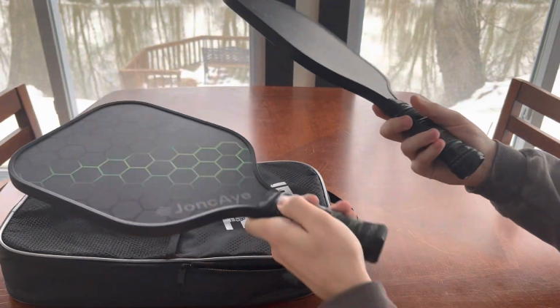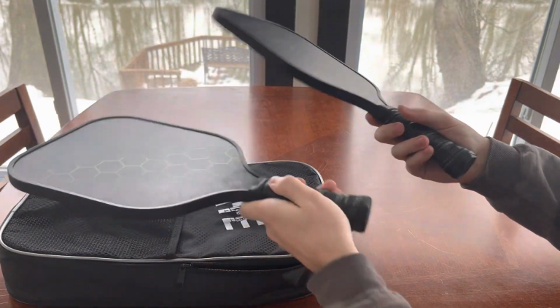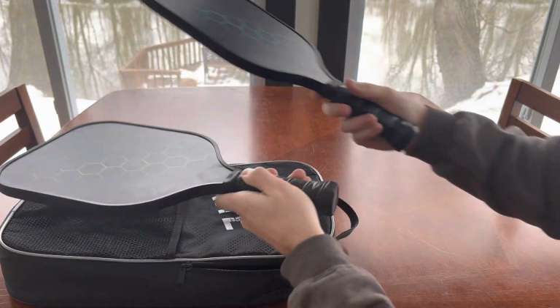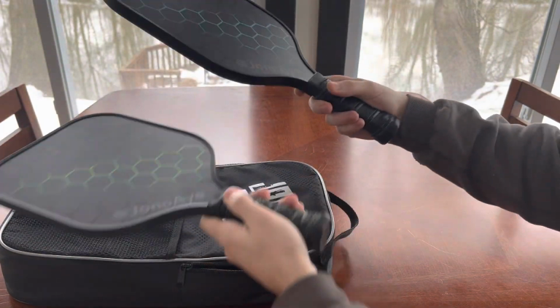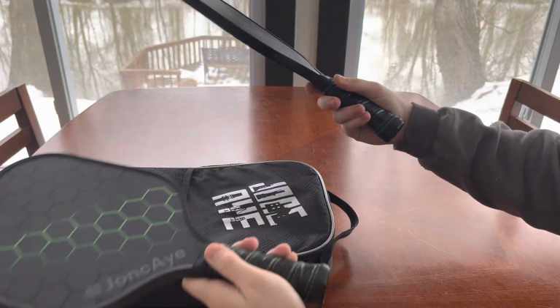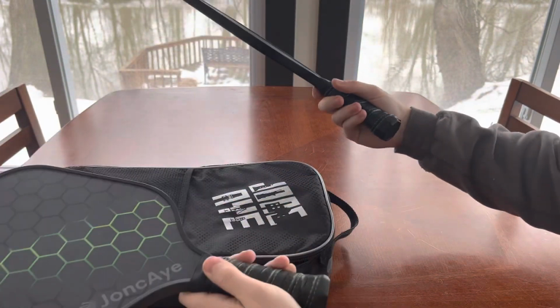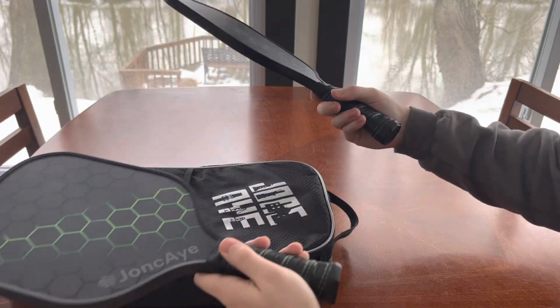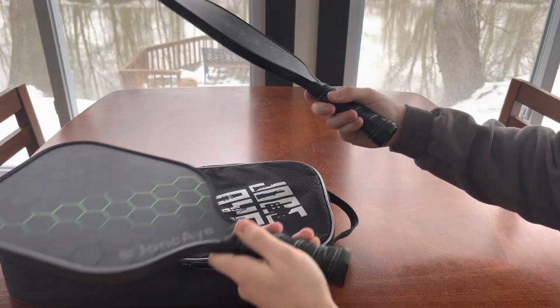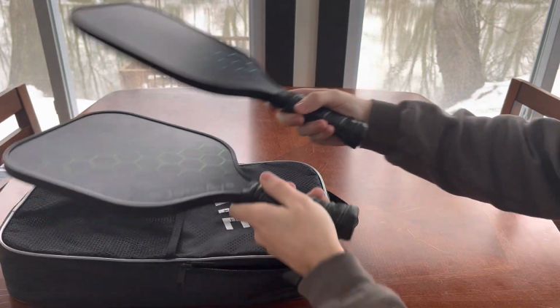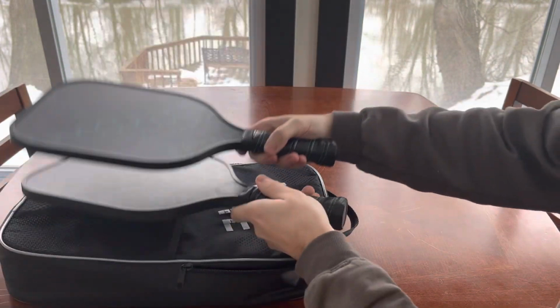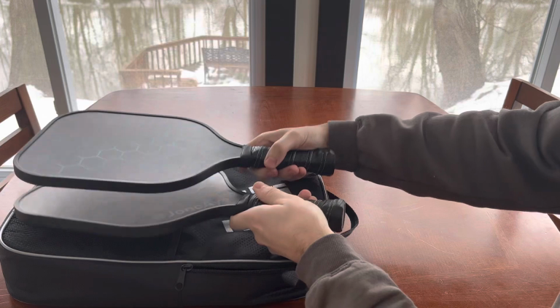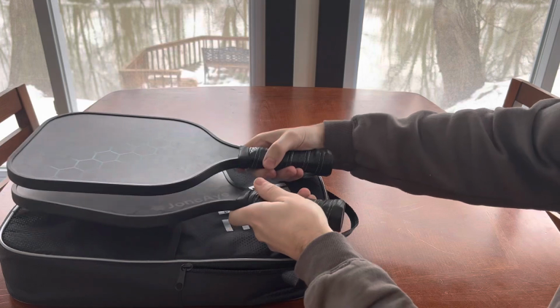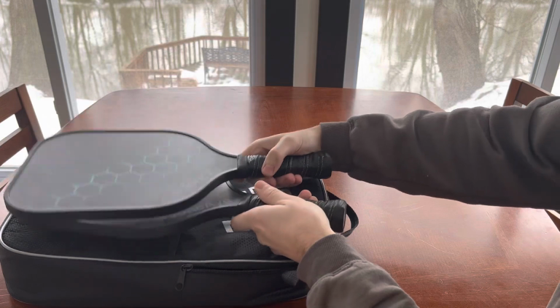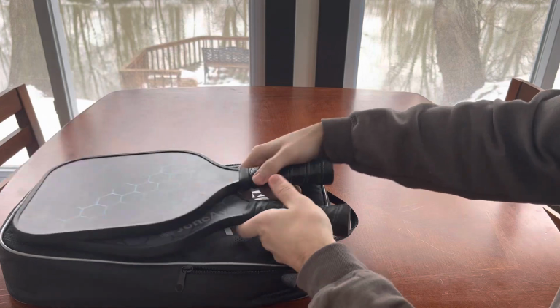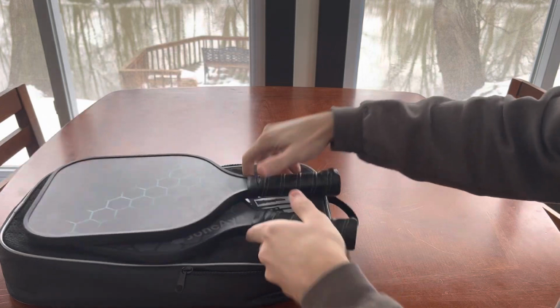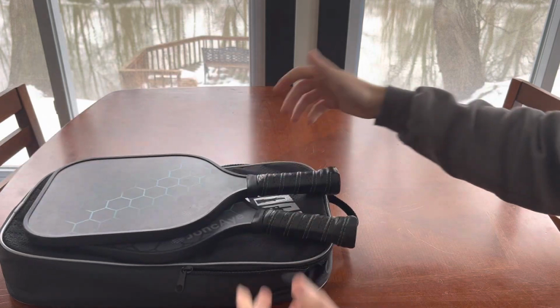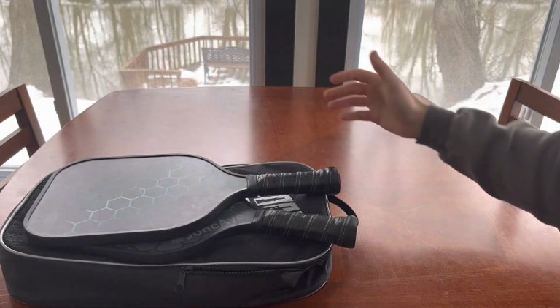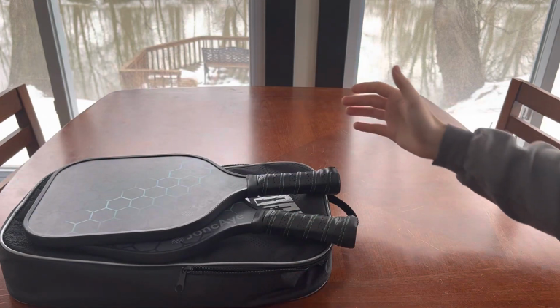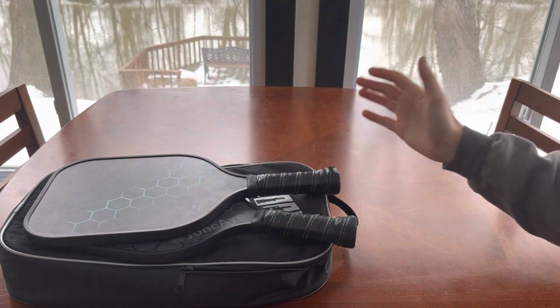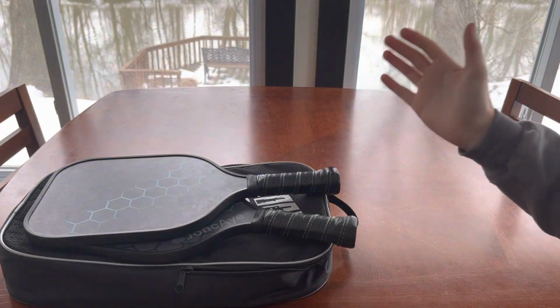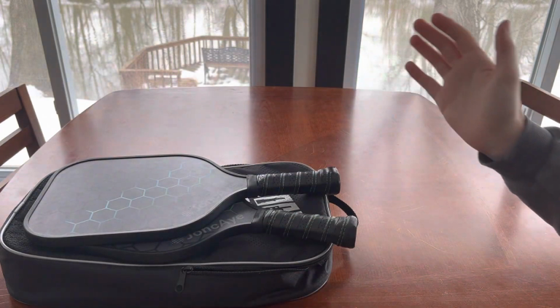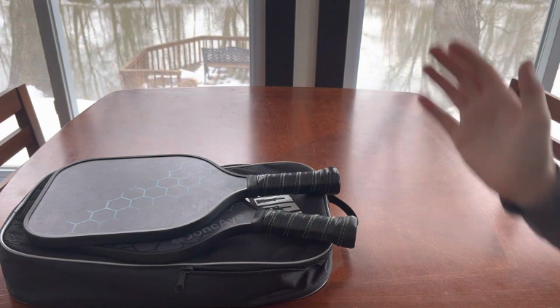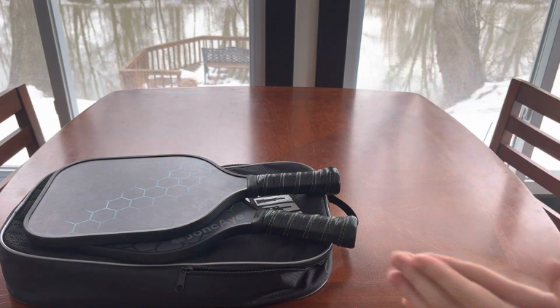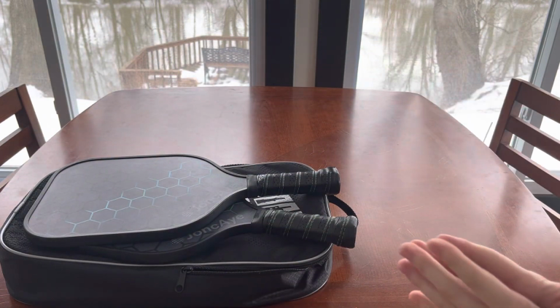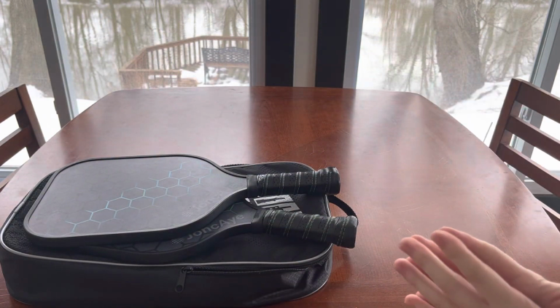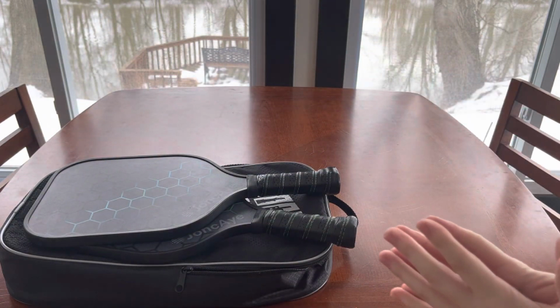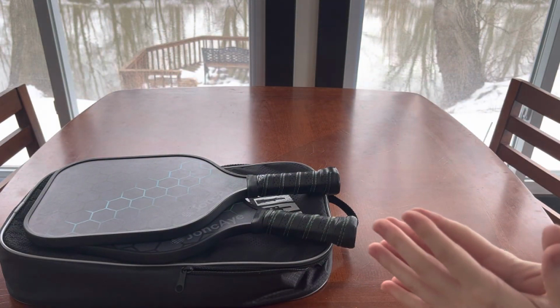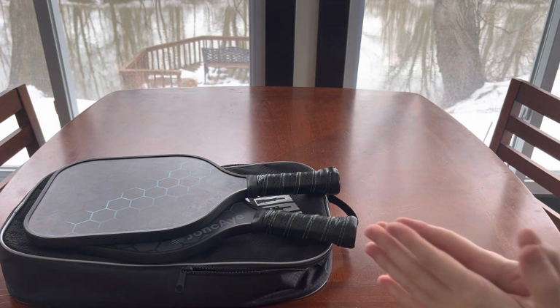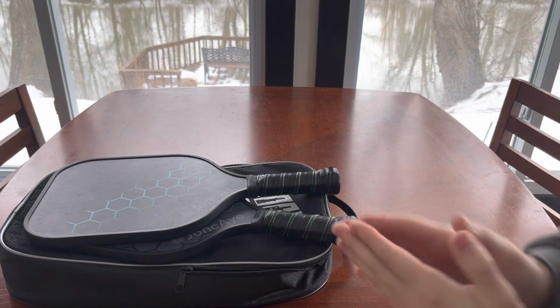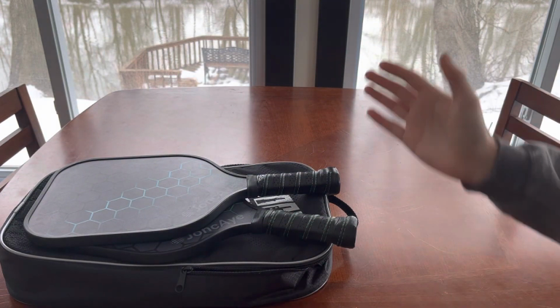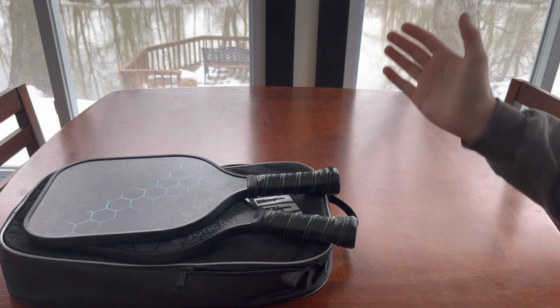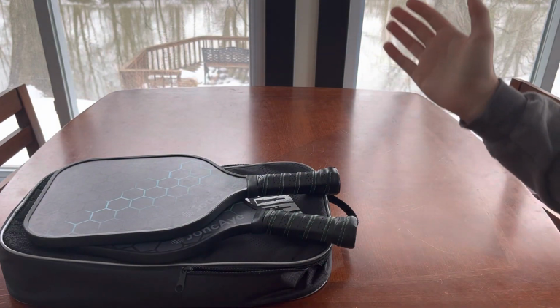I'm pretty satisfied with them. So that's the Jonc Aye pickleball set. Hopefully this was helpful to you, and thanks for watching.